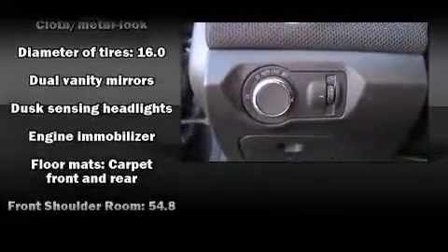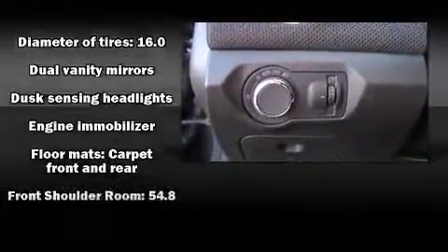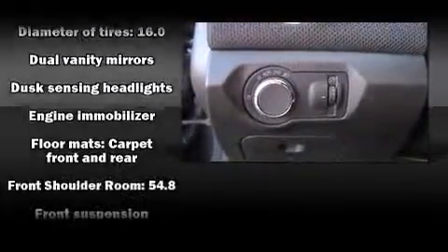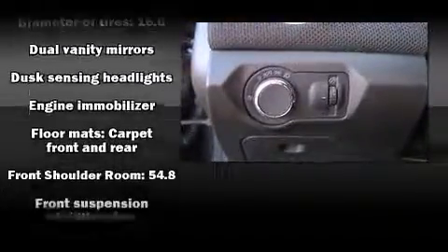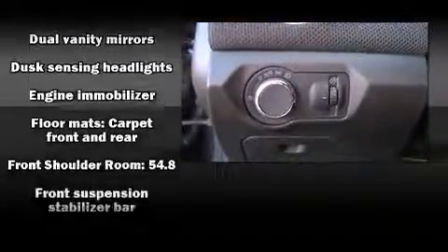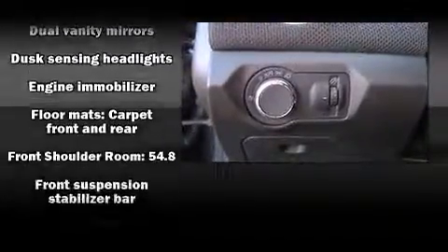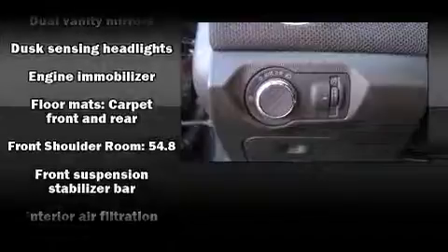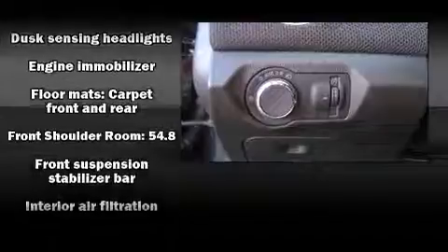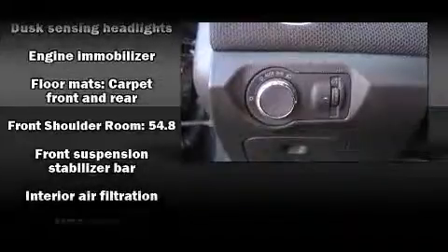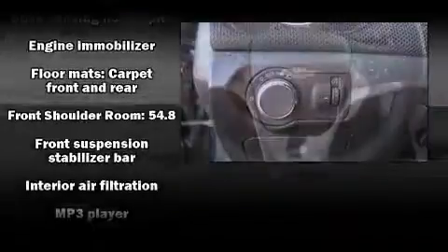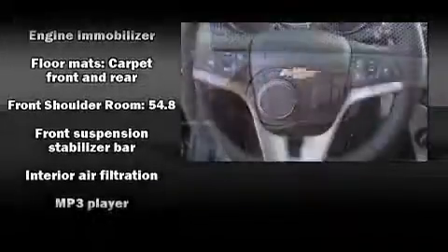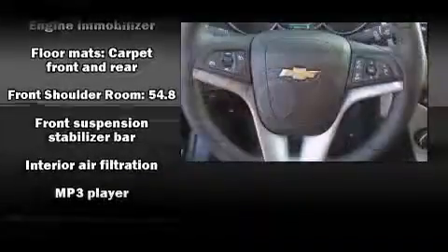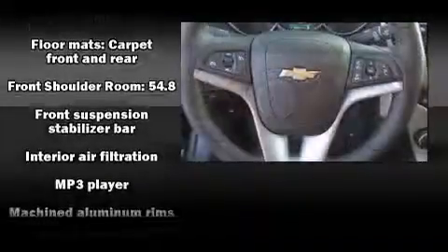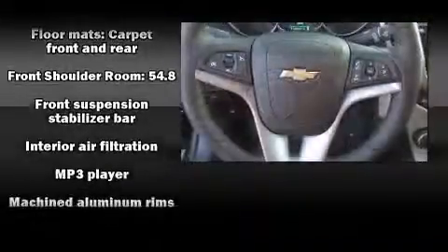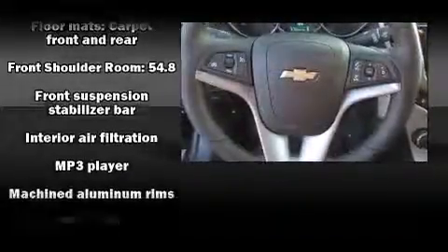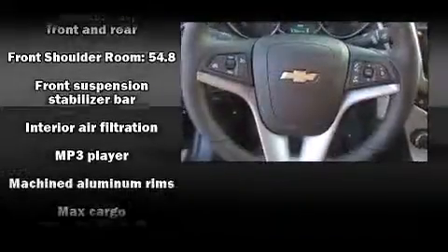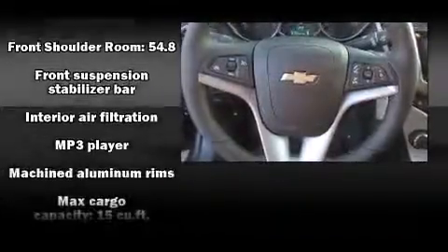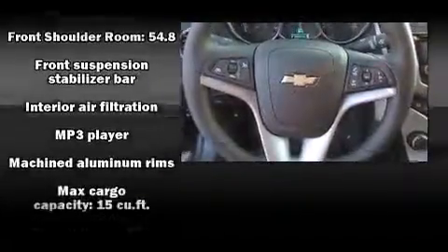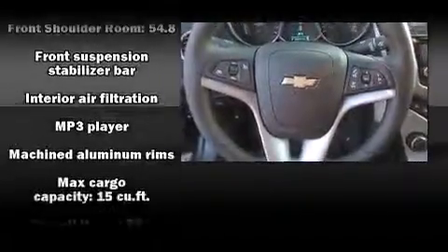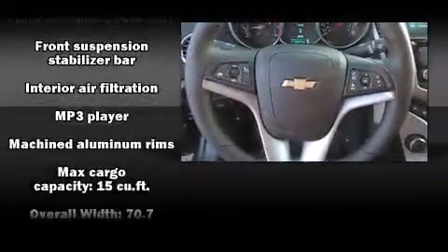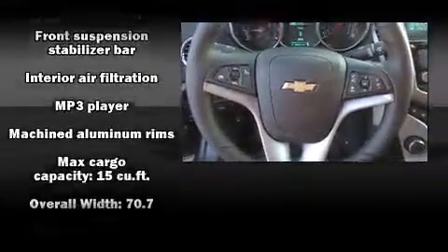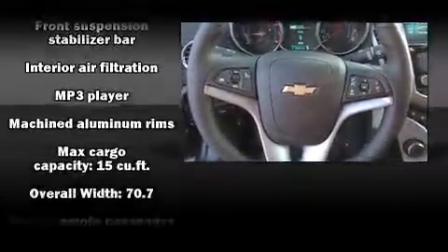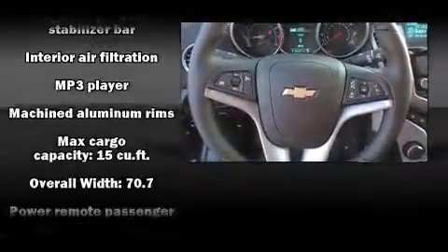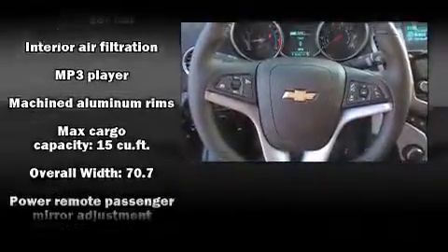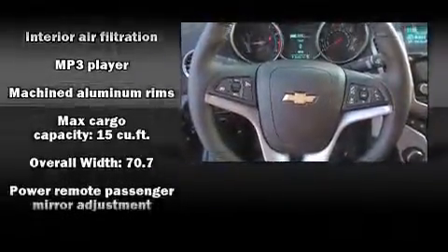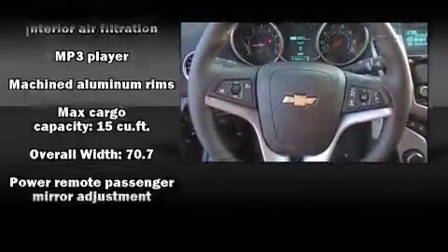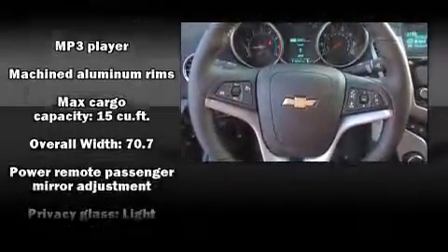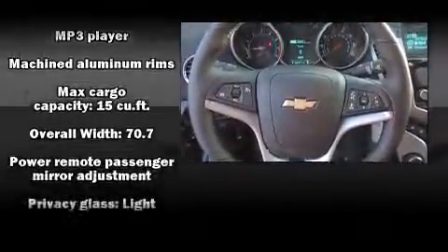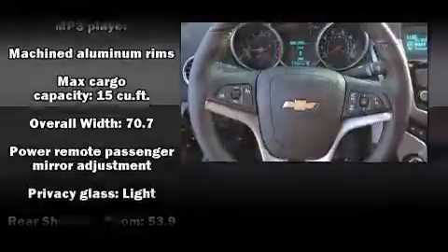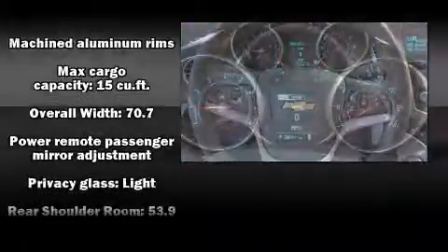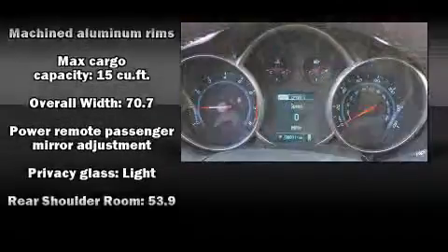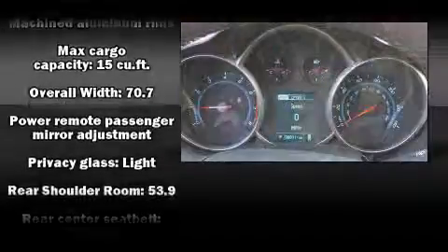Enjoy your favorite music via the stereo system, which includes a CD player with MP3 capability and six well-positioned speakers.